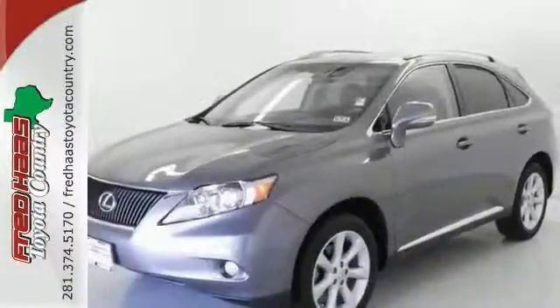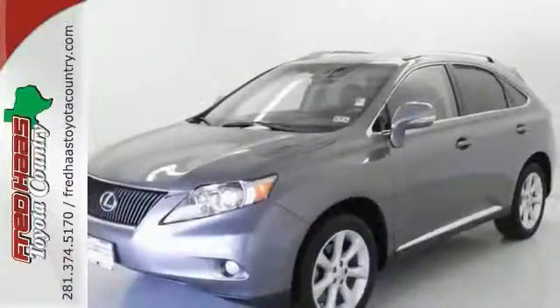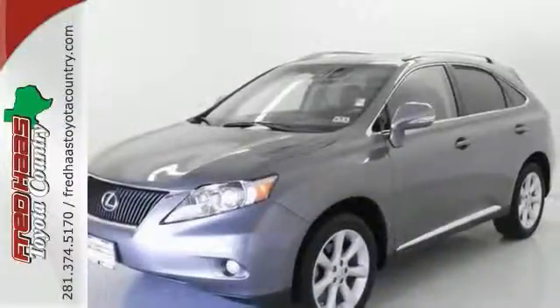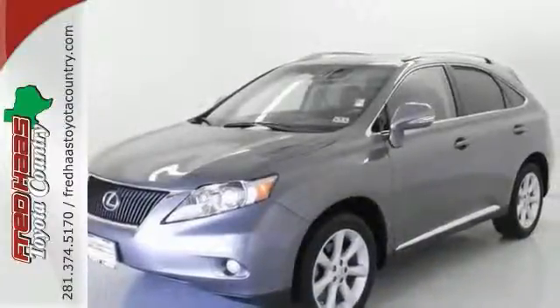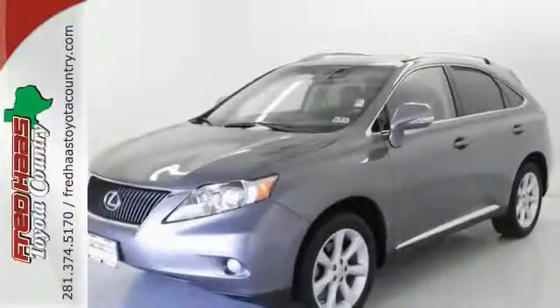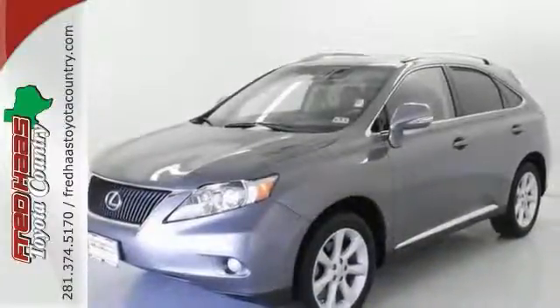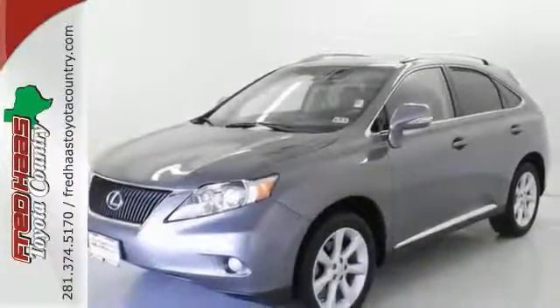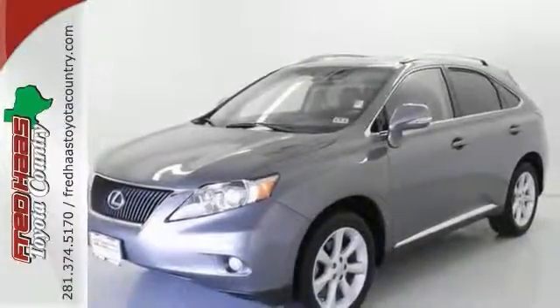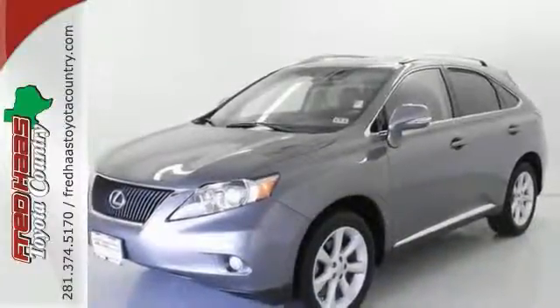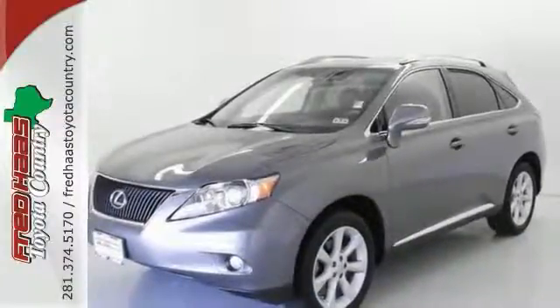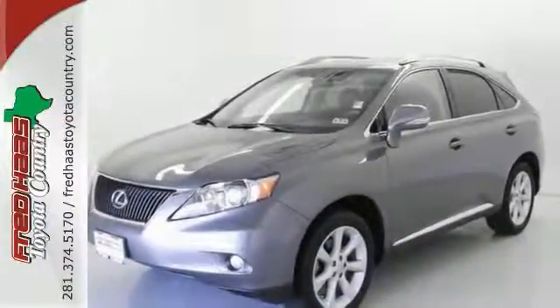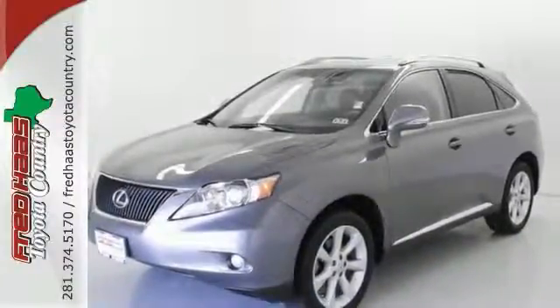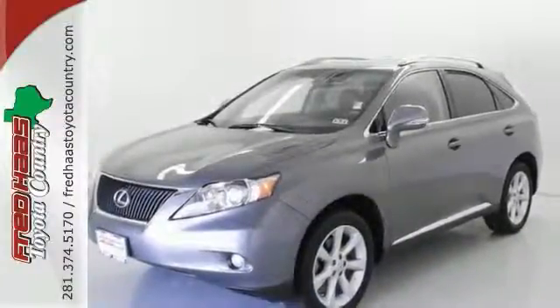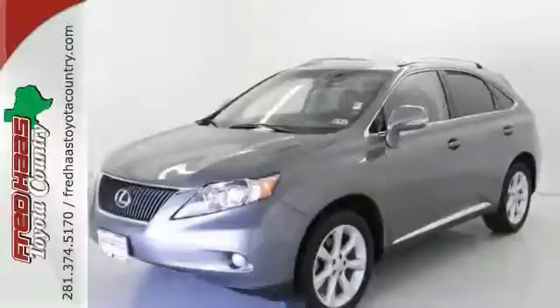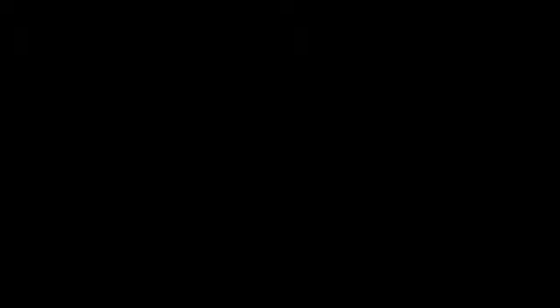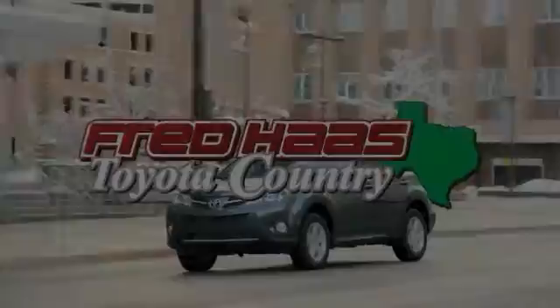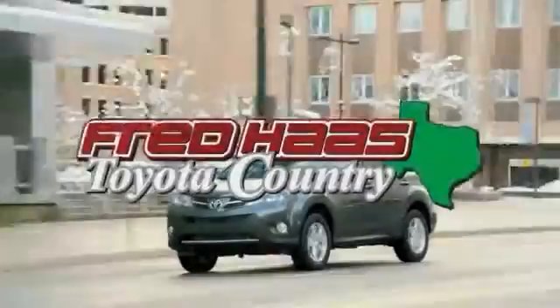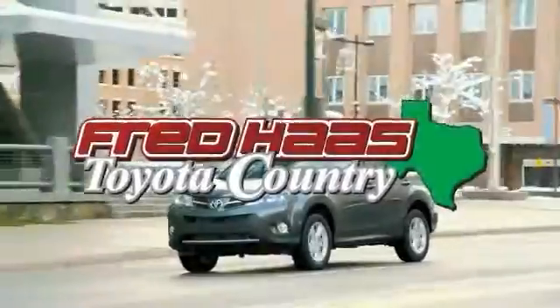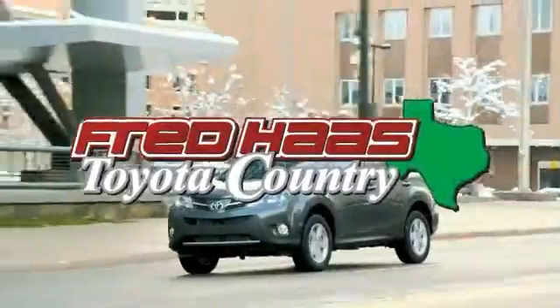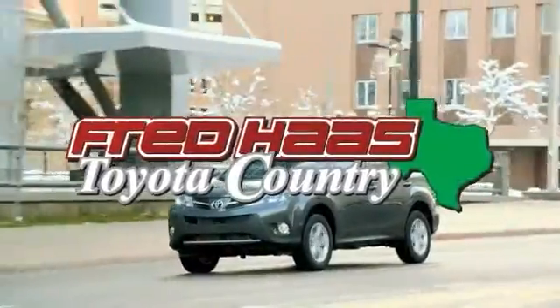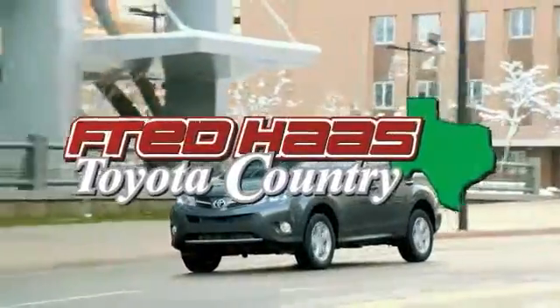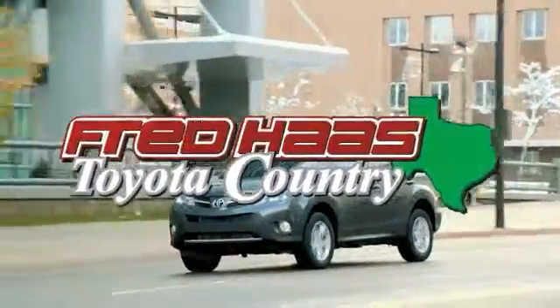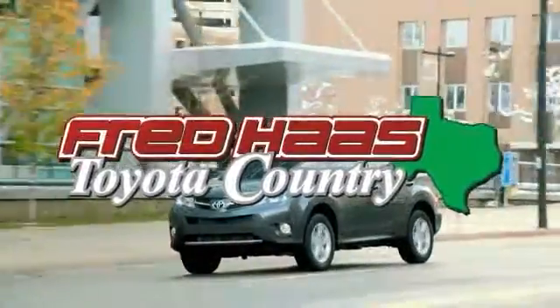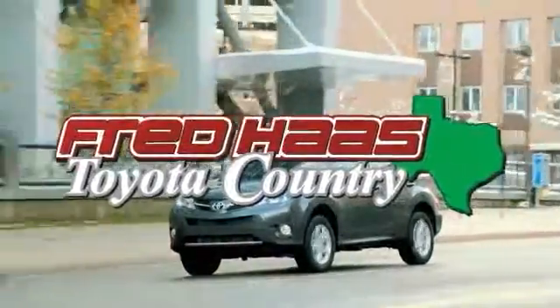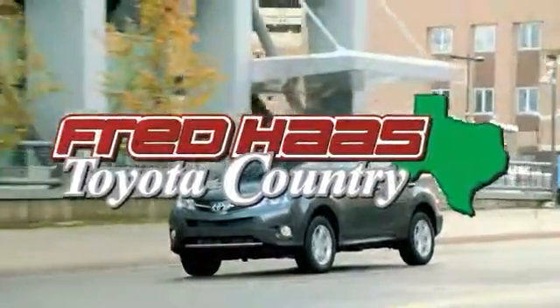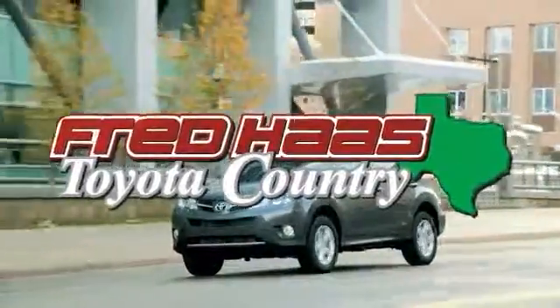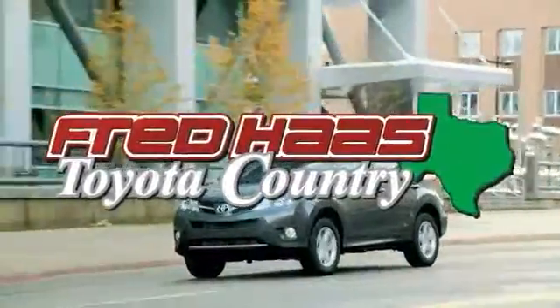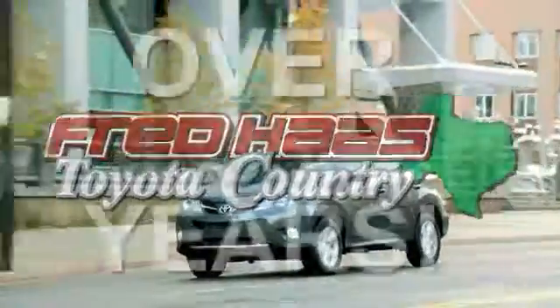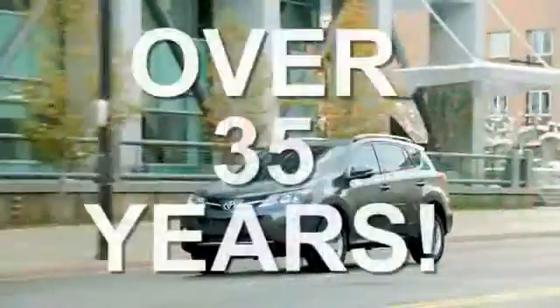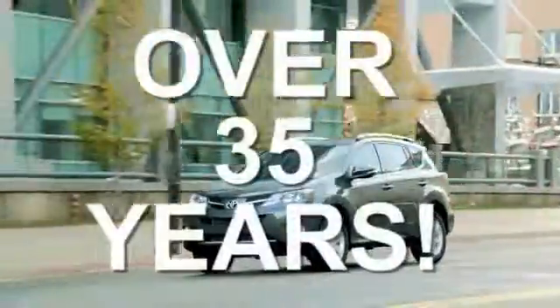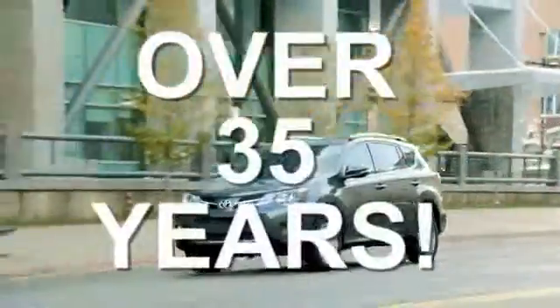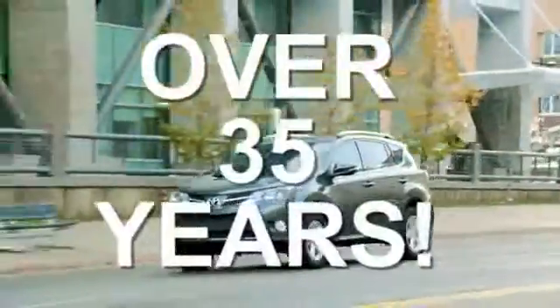Come take a test drive today. Fred Haas, proudly serving our community for more than 35 years.